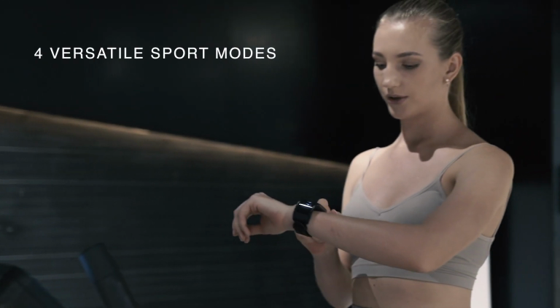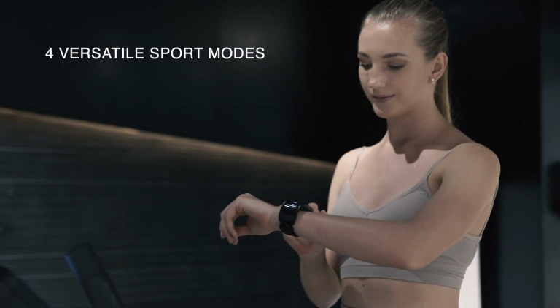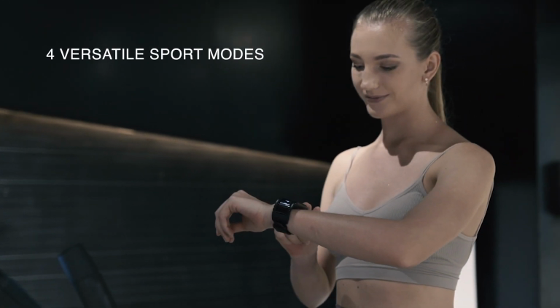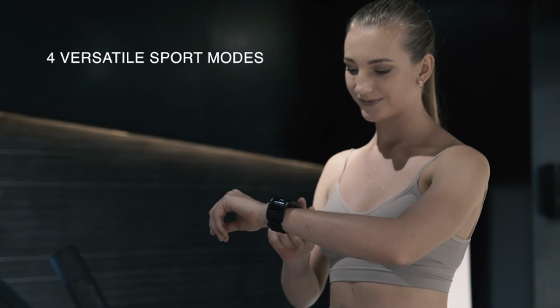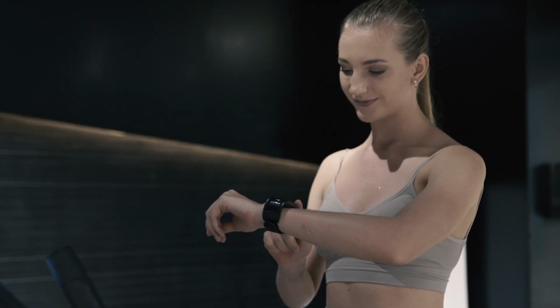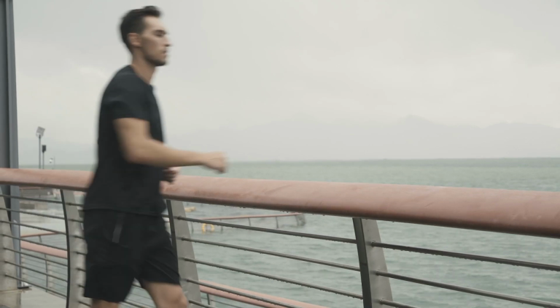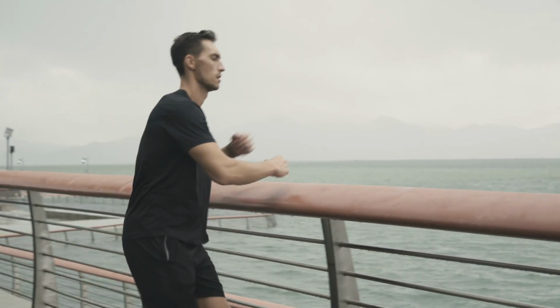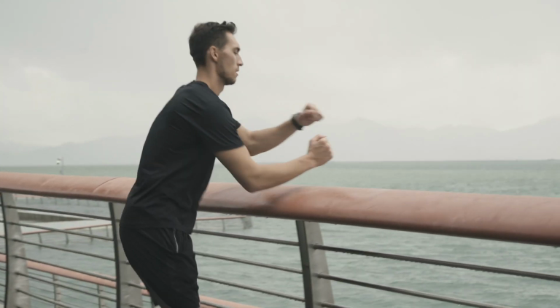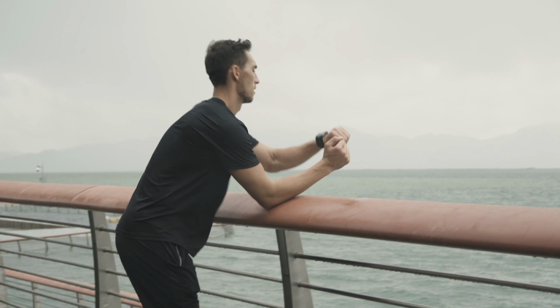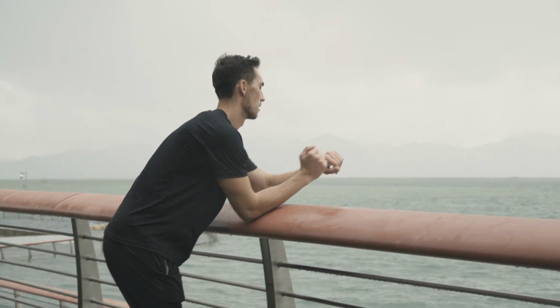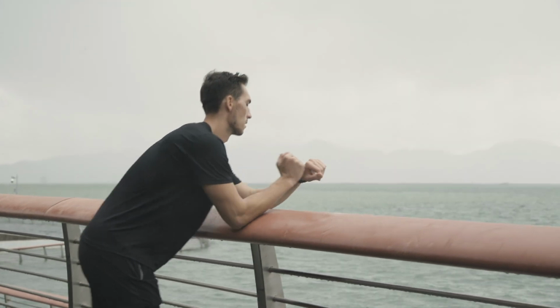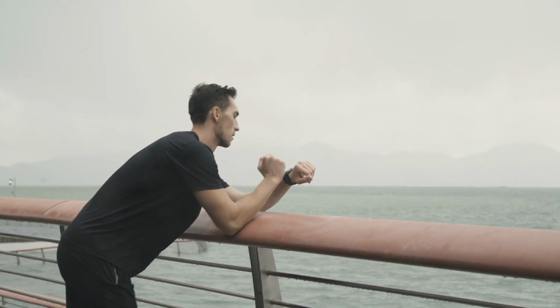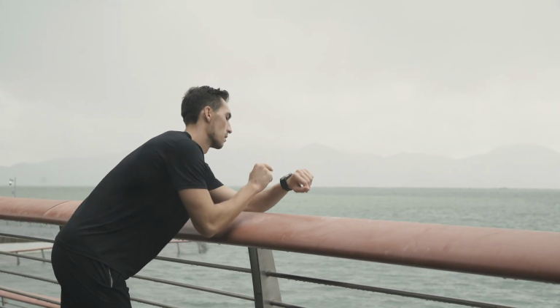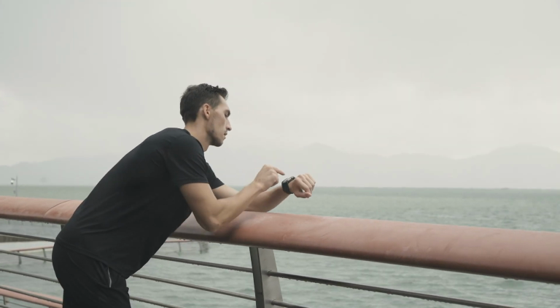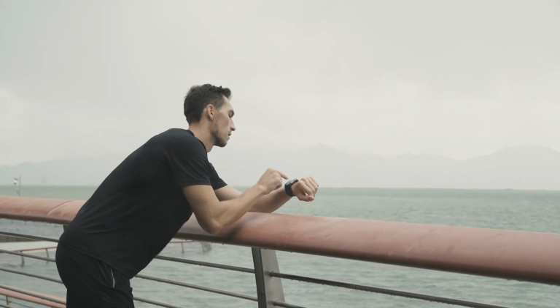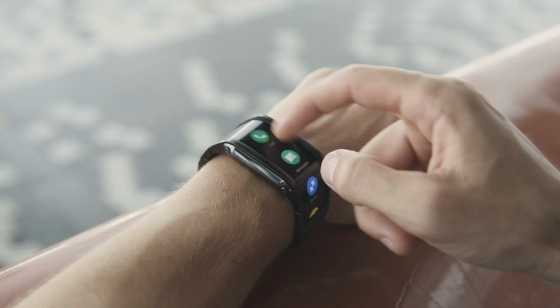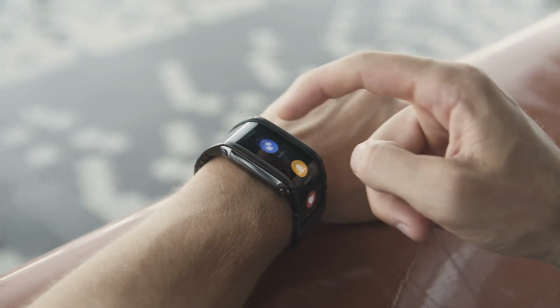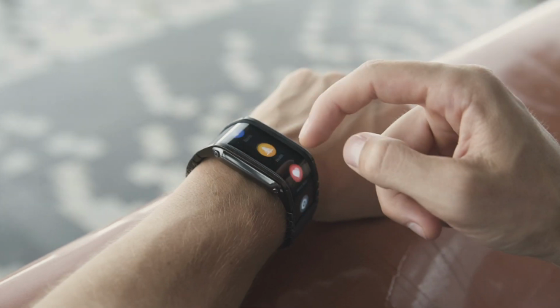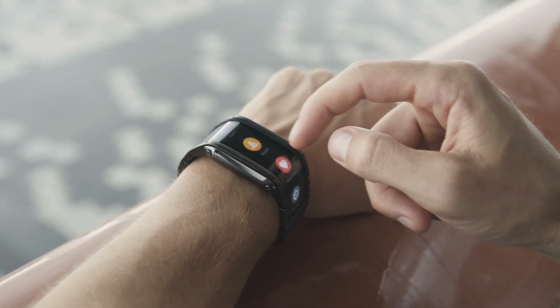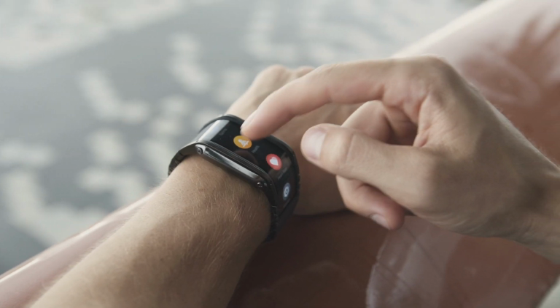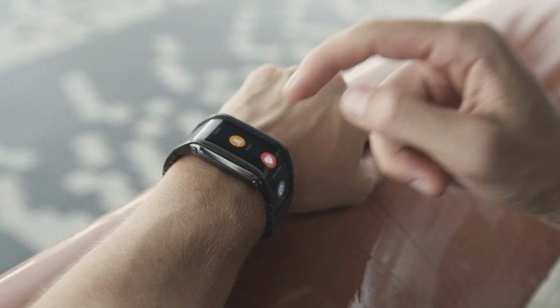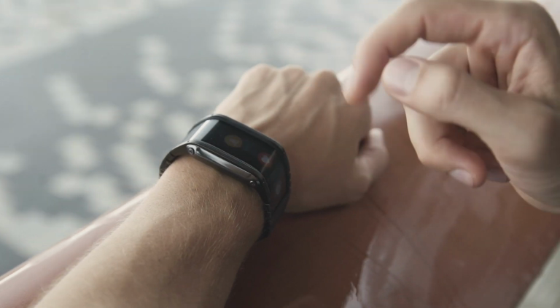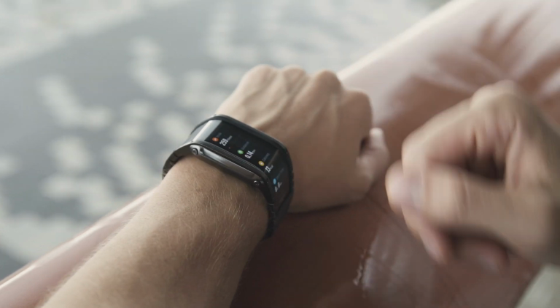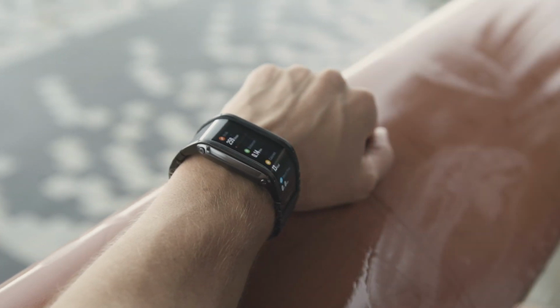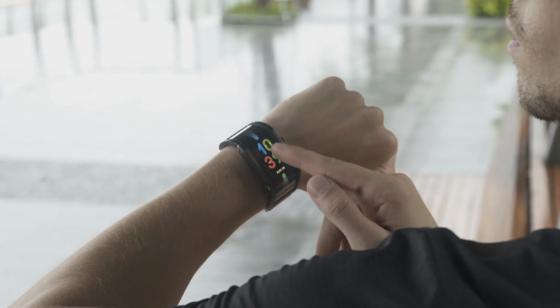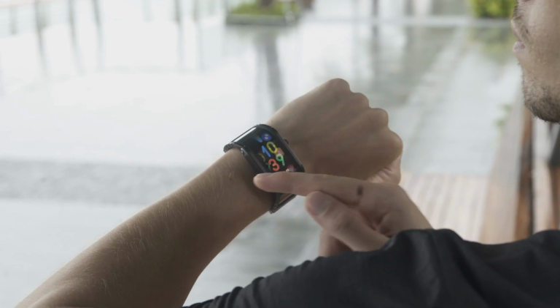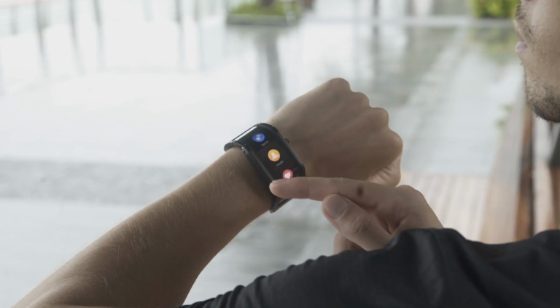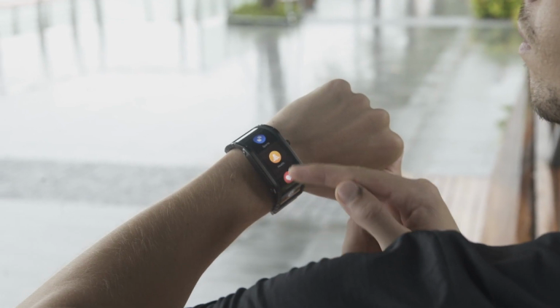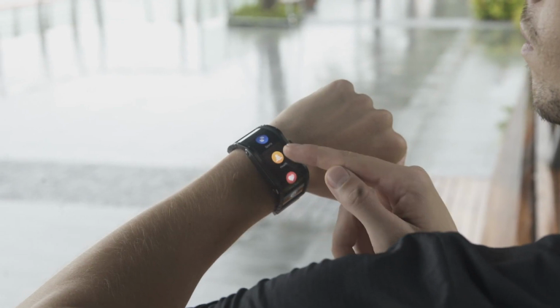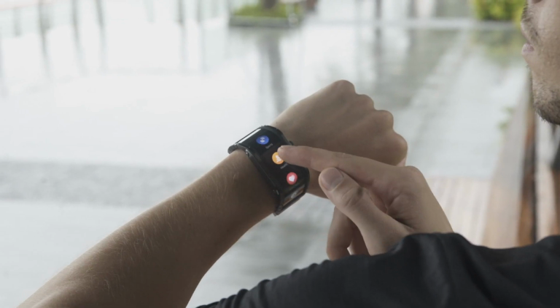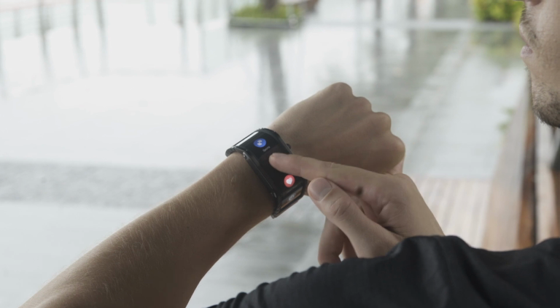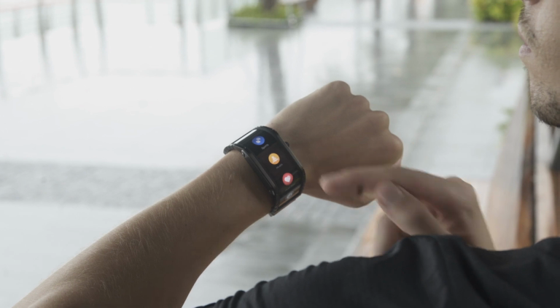The watch is designed to be extremely user-friendly. No need to operate complicated menus — simply check your information at a glance.